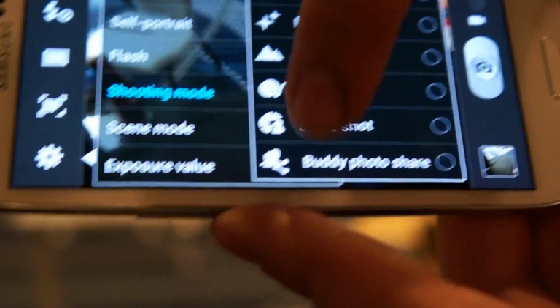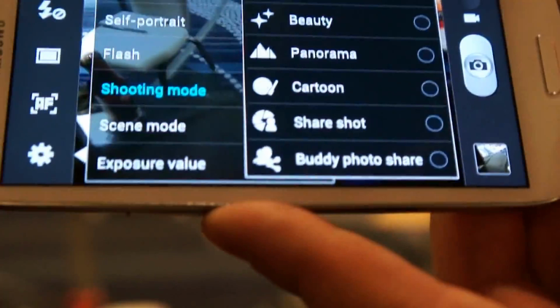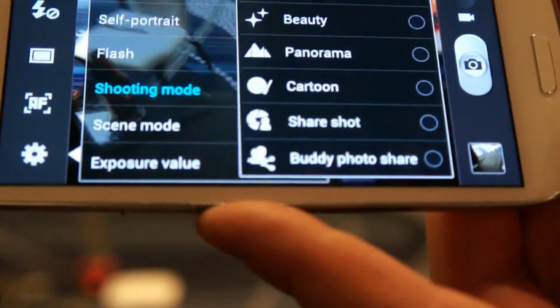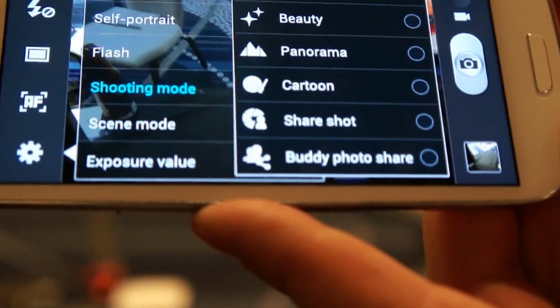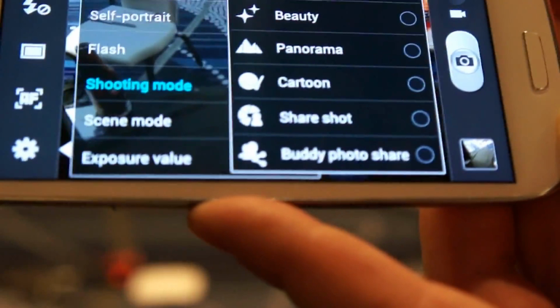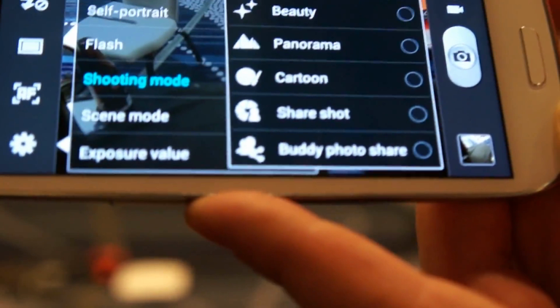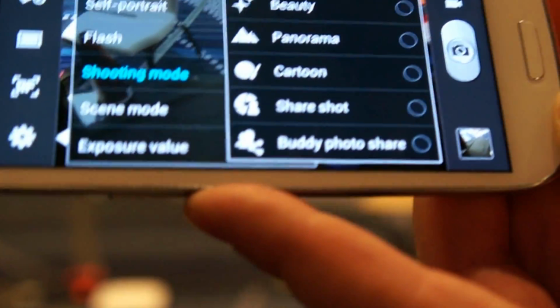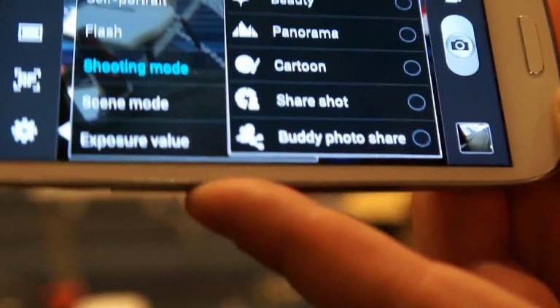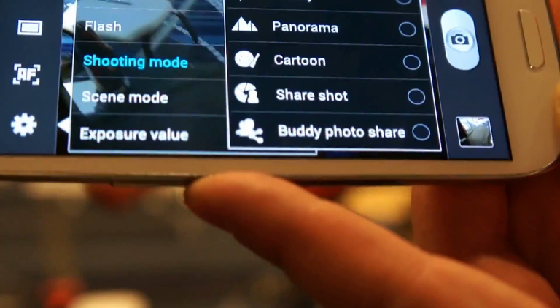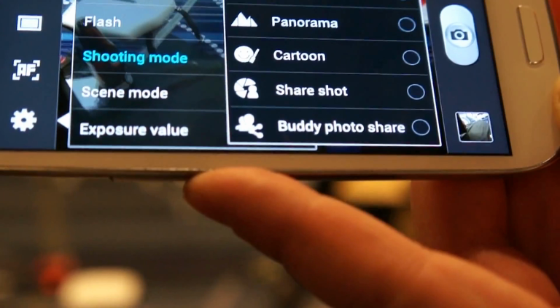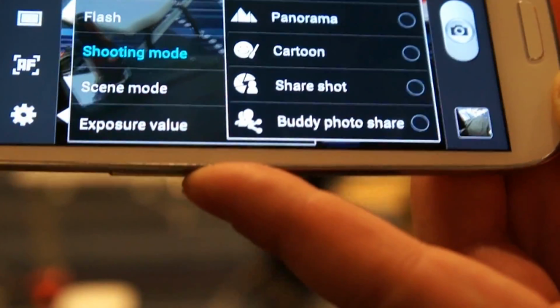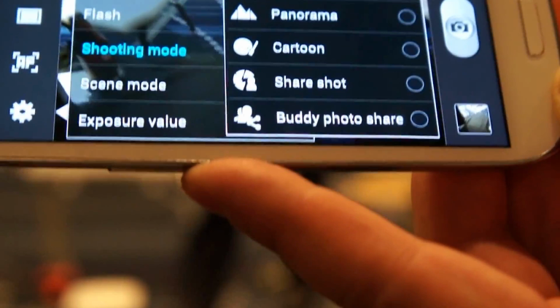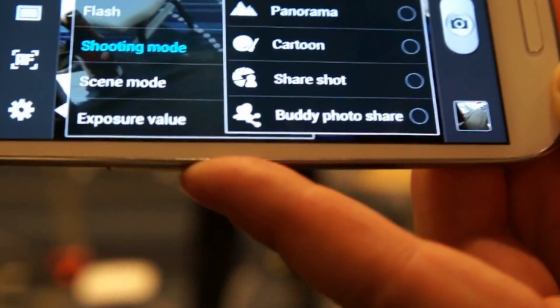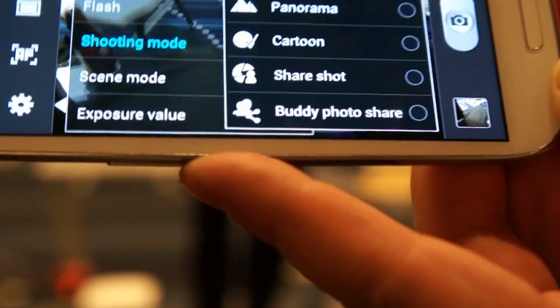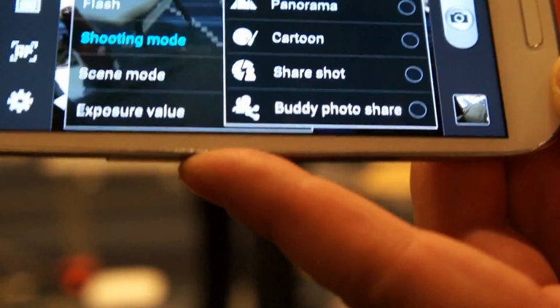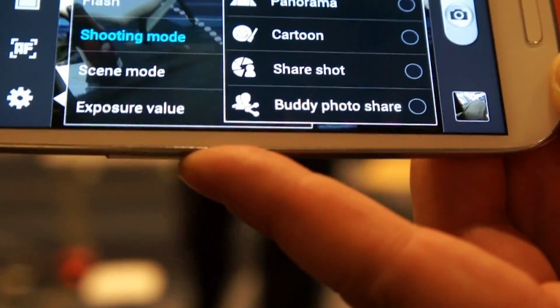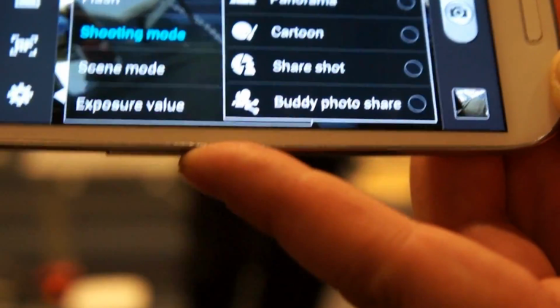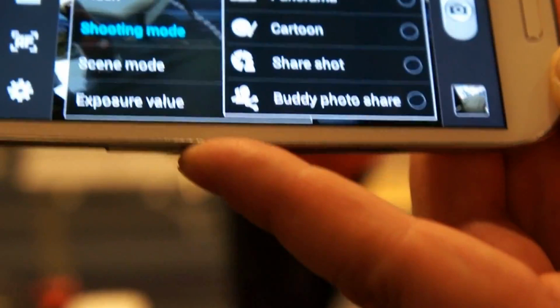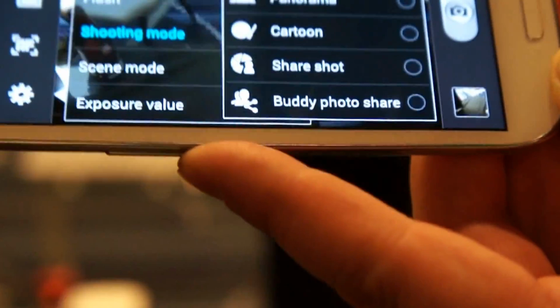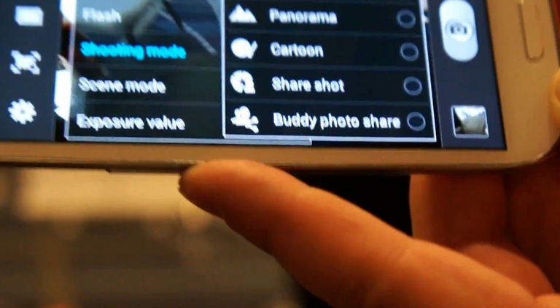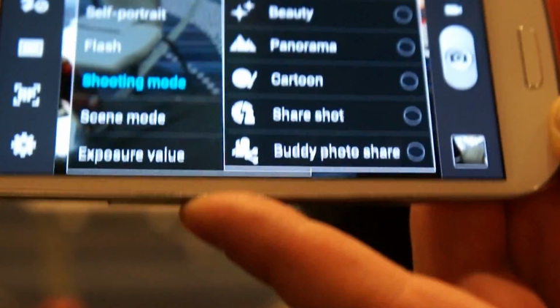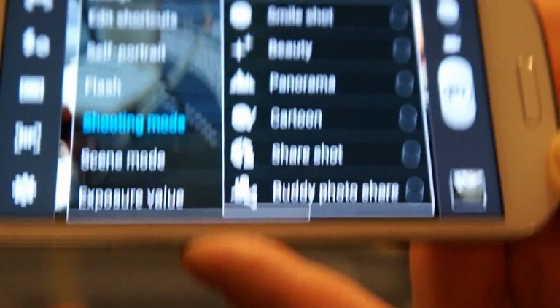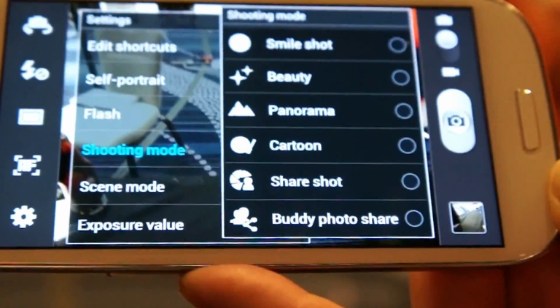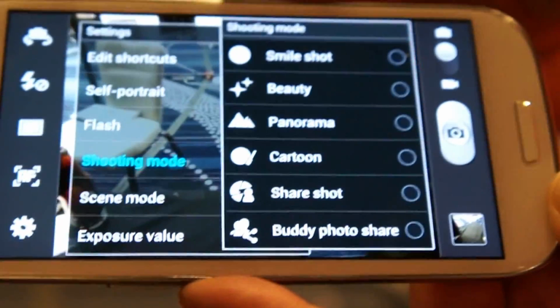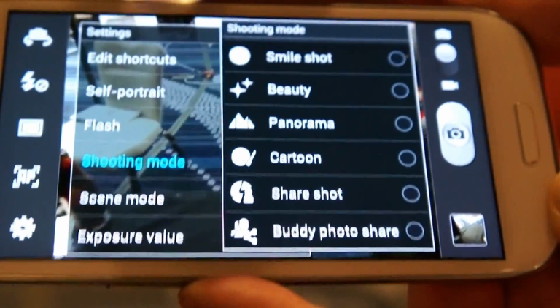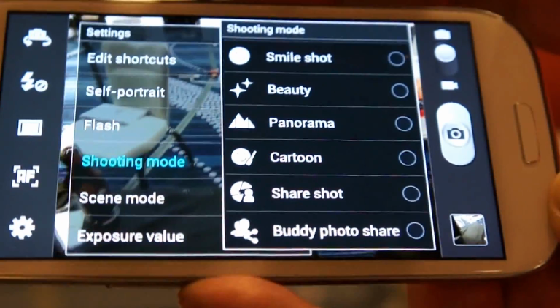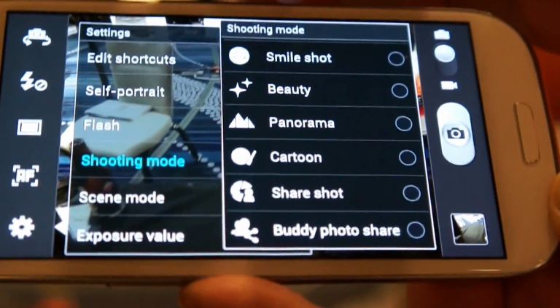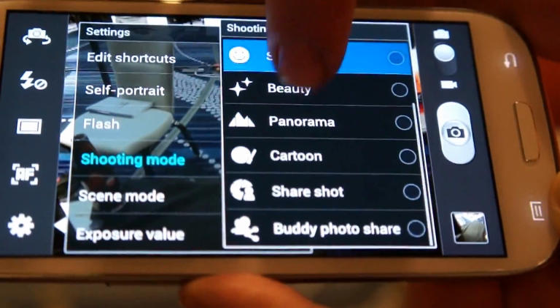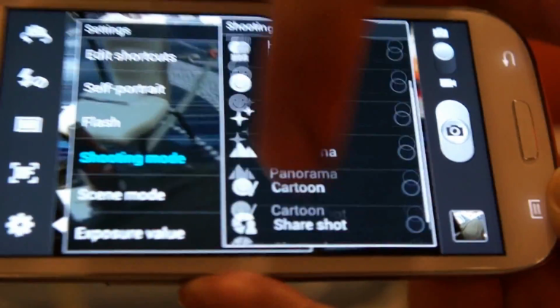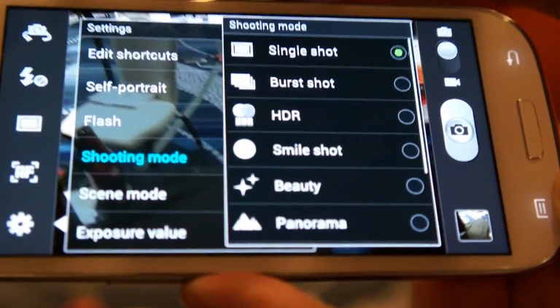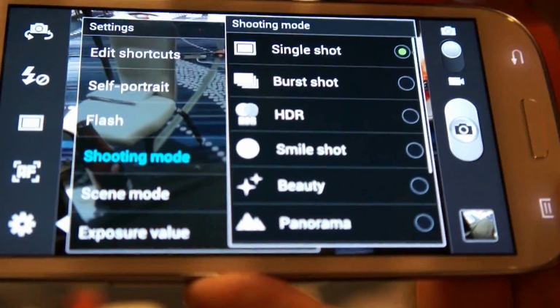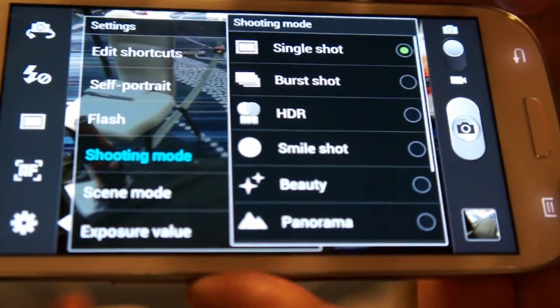Buddy Photoshare lets you tag people on the fly as you're taking pictures. It'll do some facial recognition to tag them in your photos.